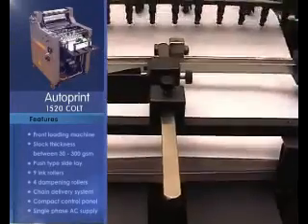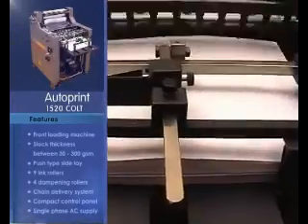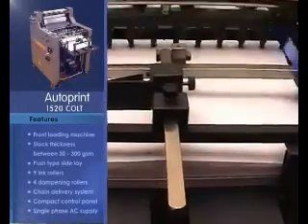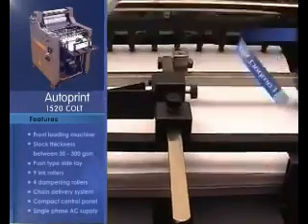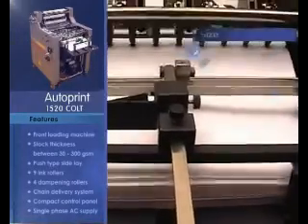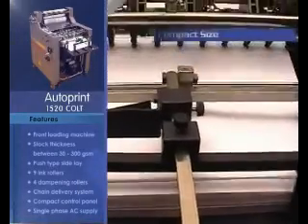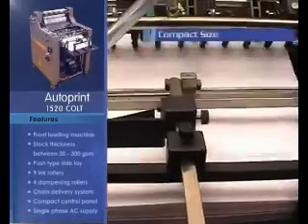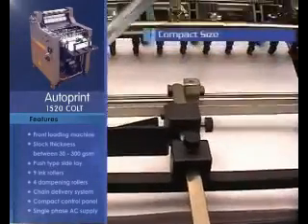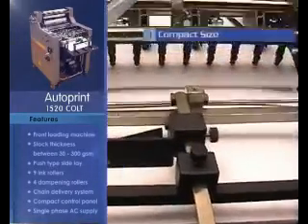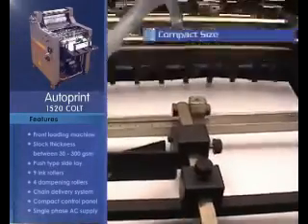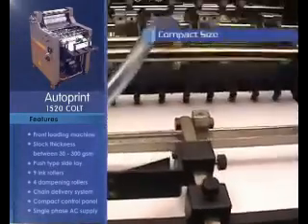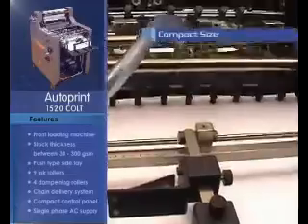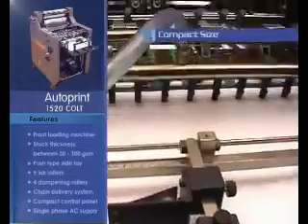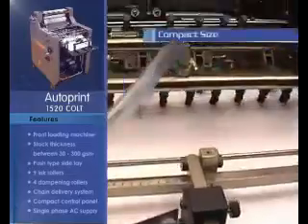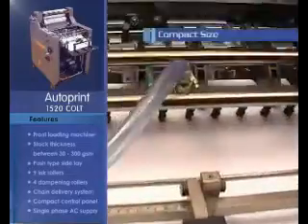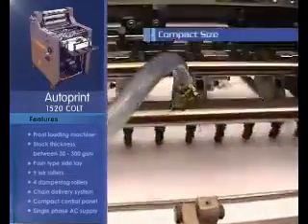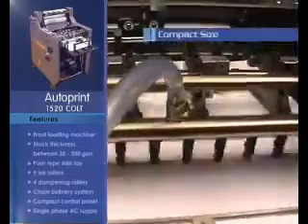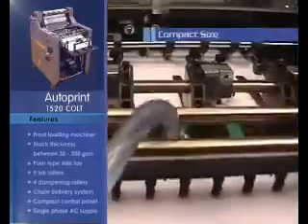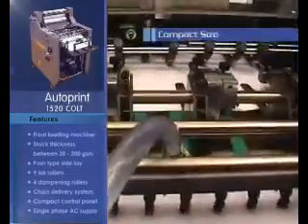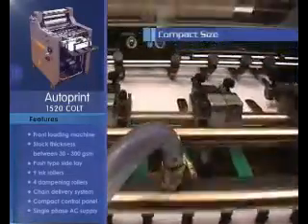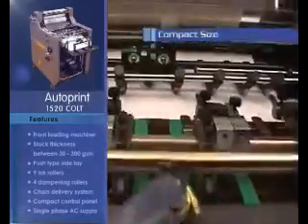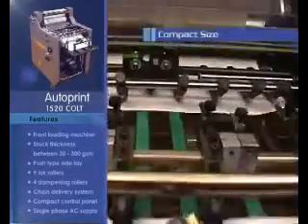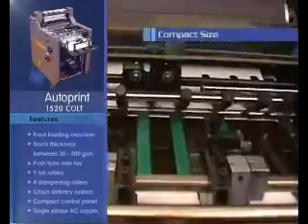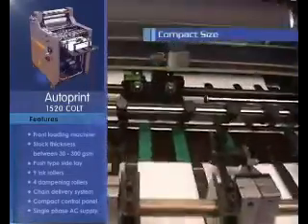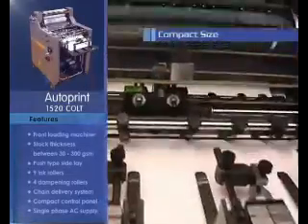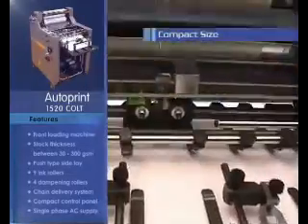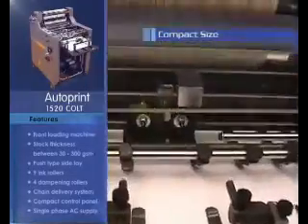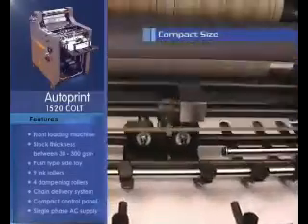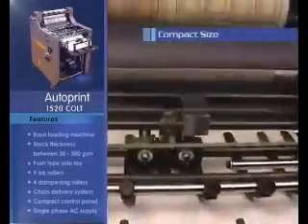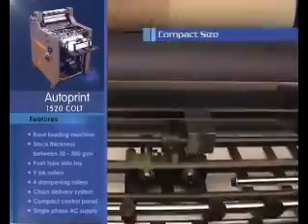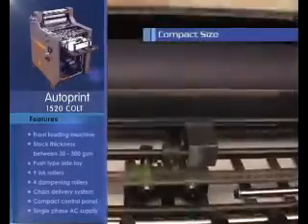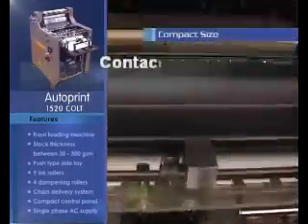Autoprint Colt is compact in size and runs on a single-phase AC power supply.